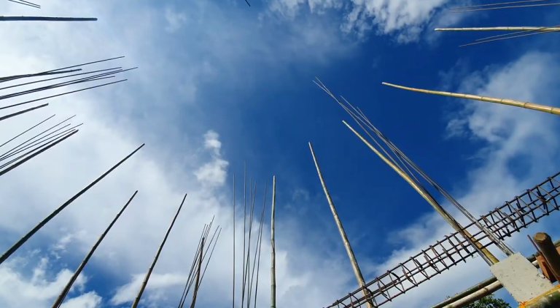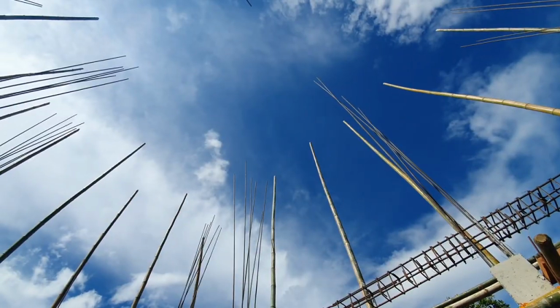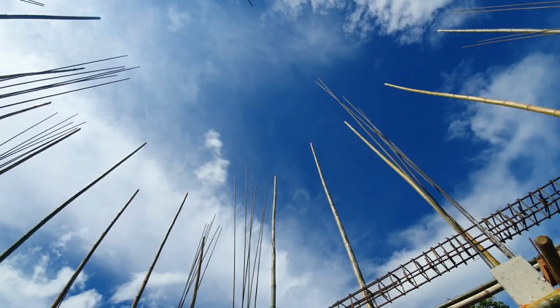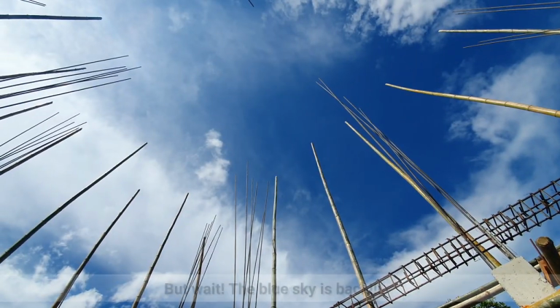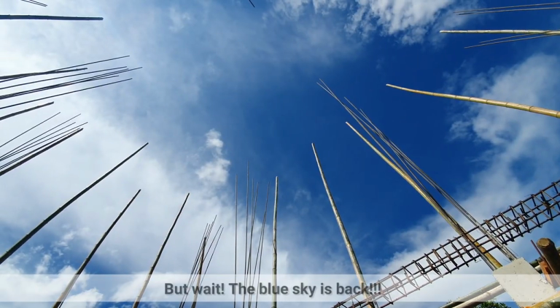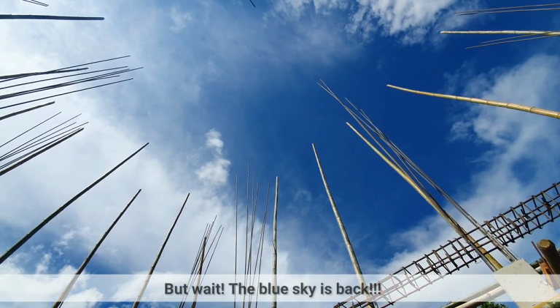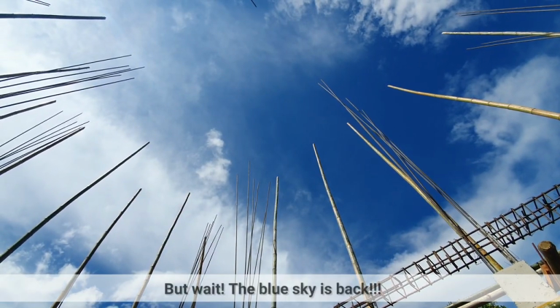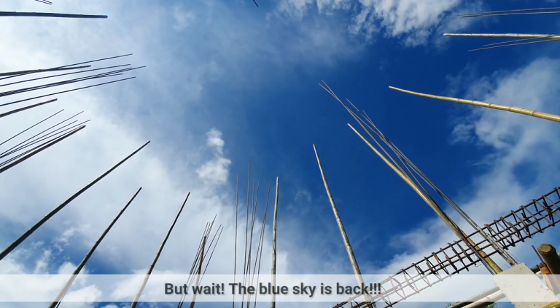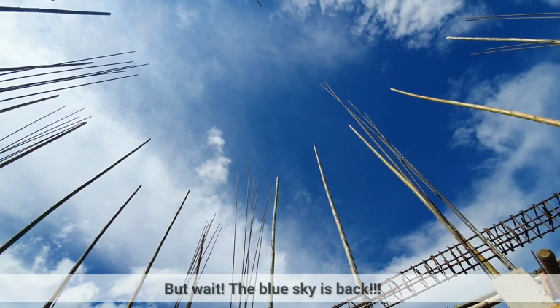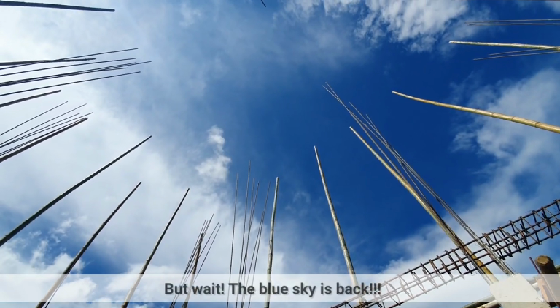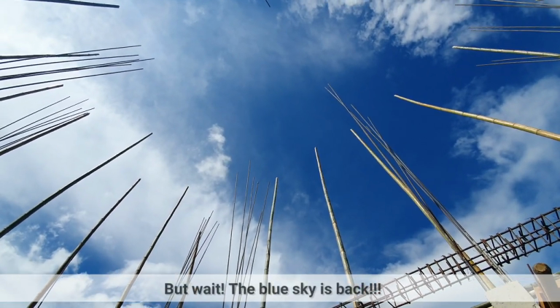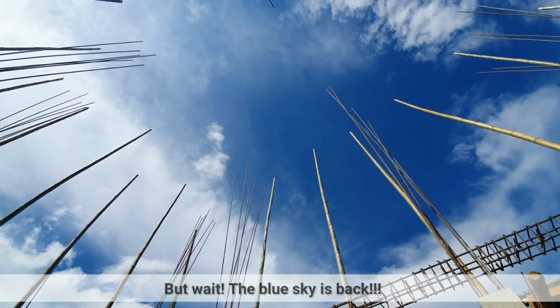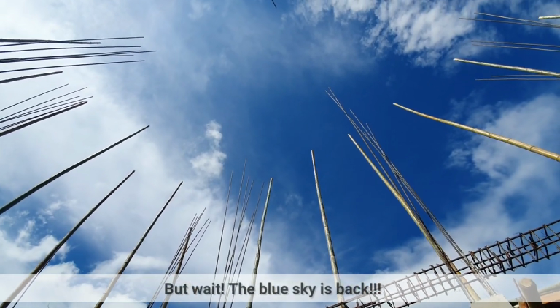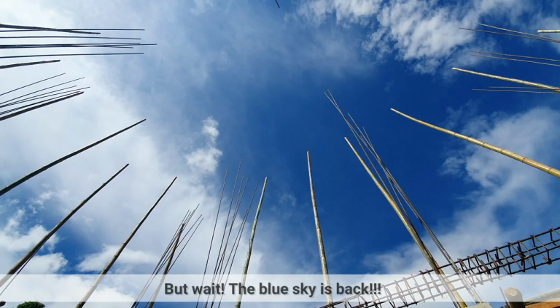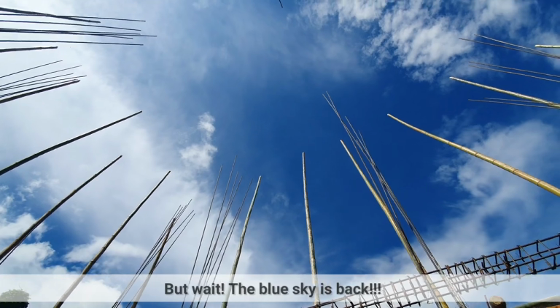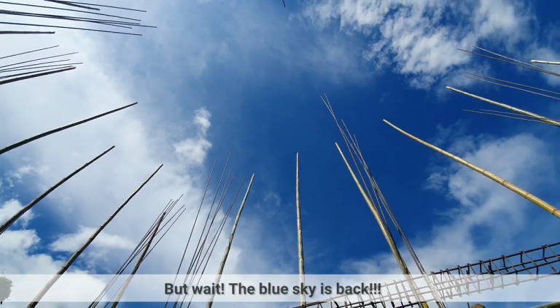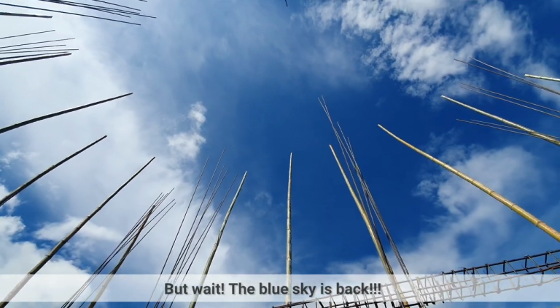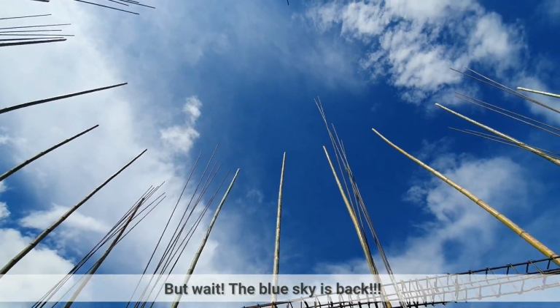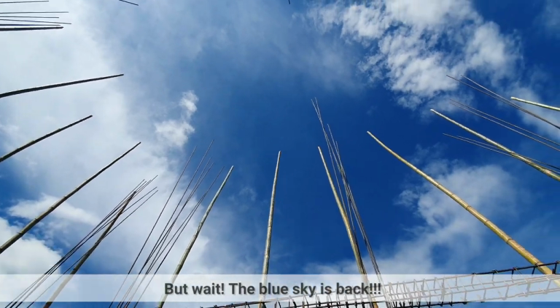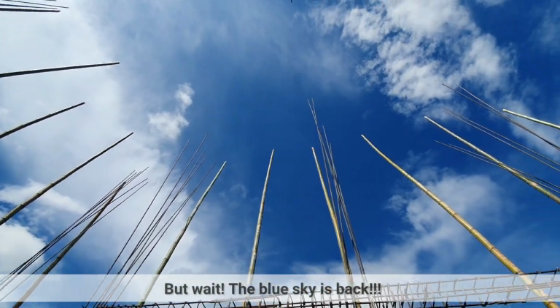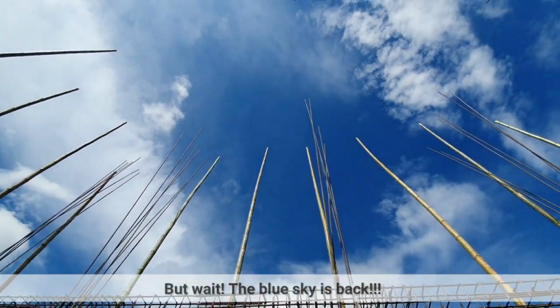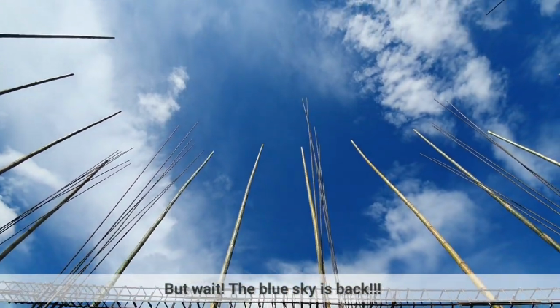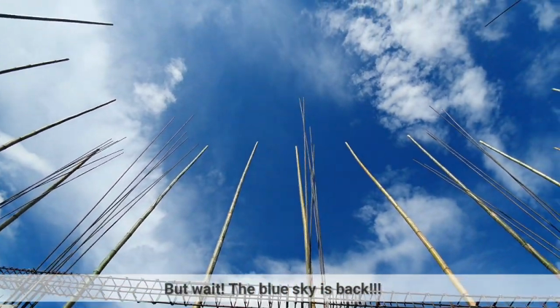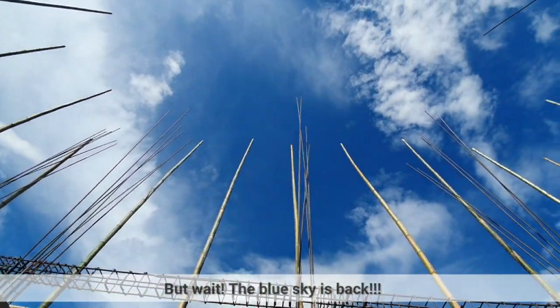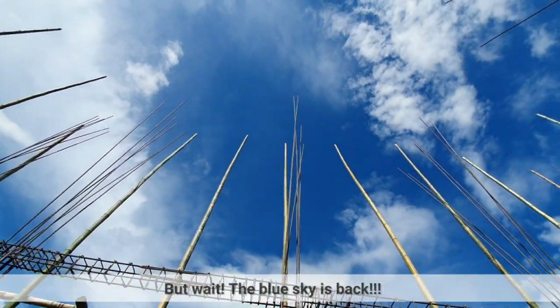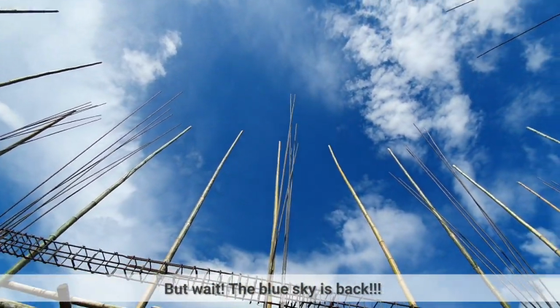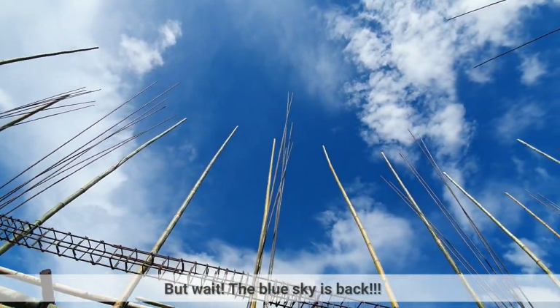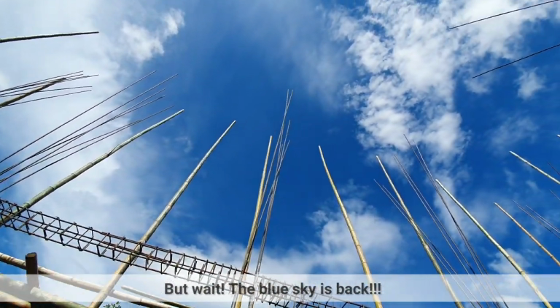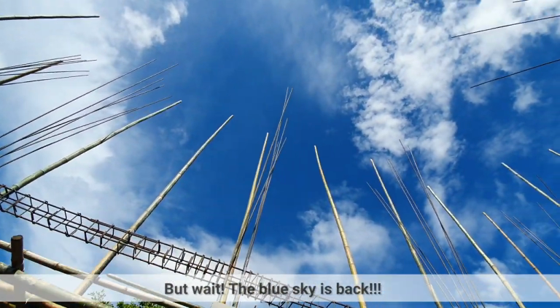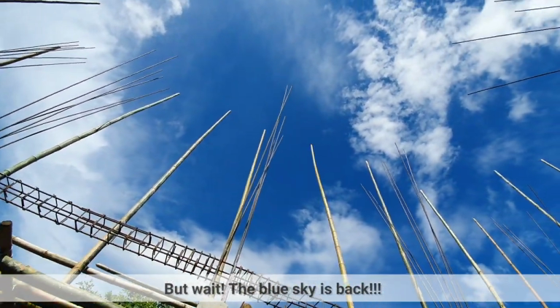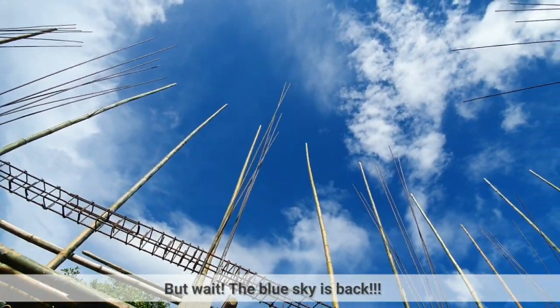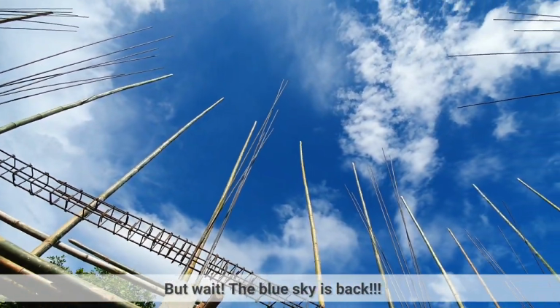The blue sky is back. It's no longer gloomy. Last week it was.